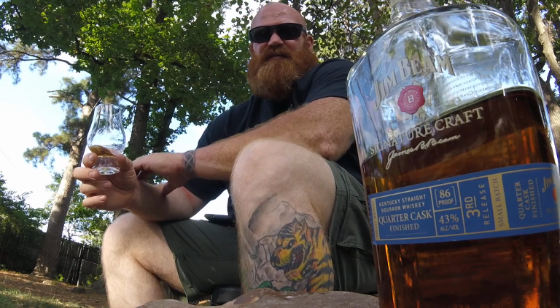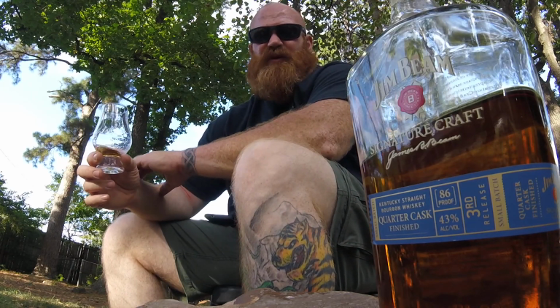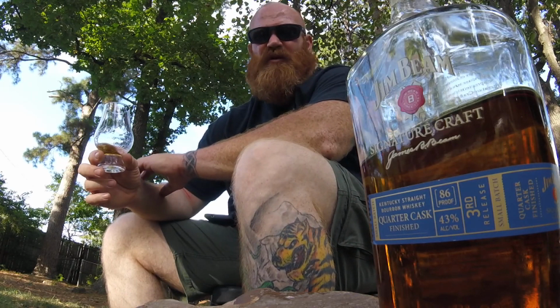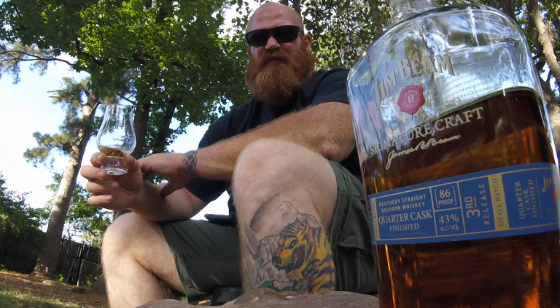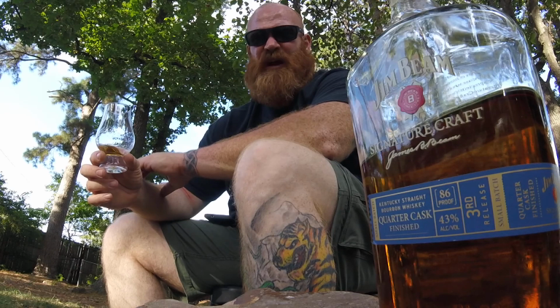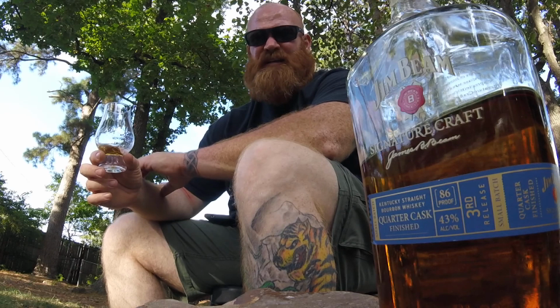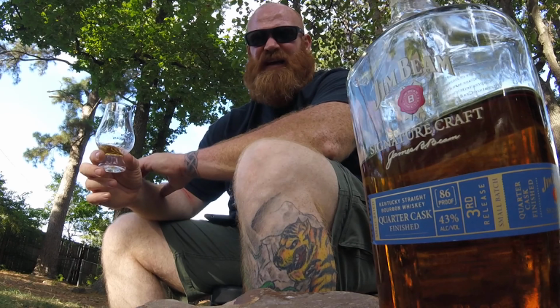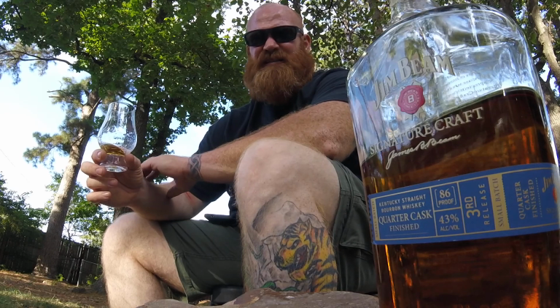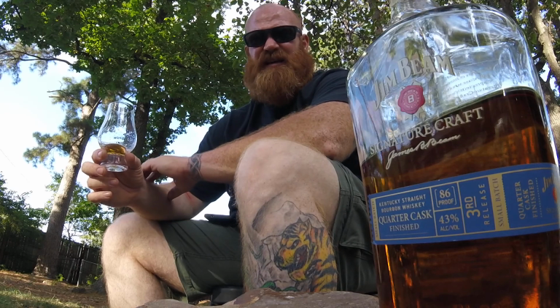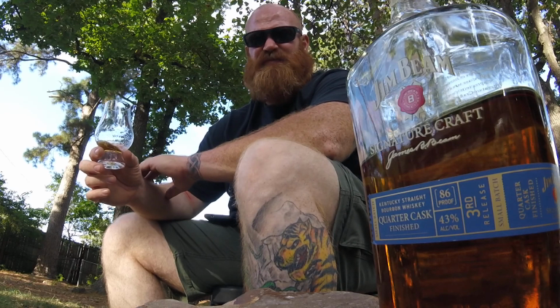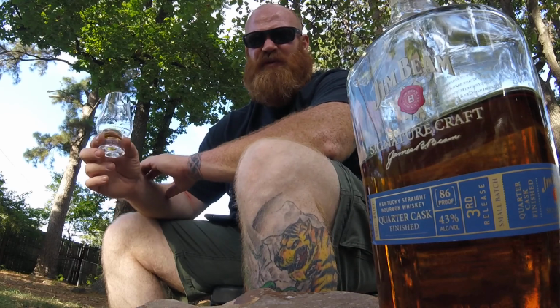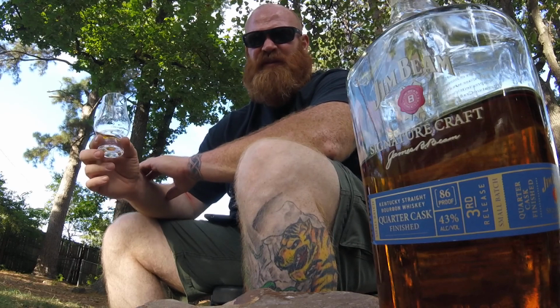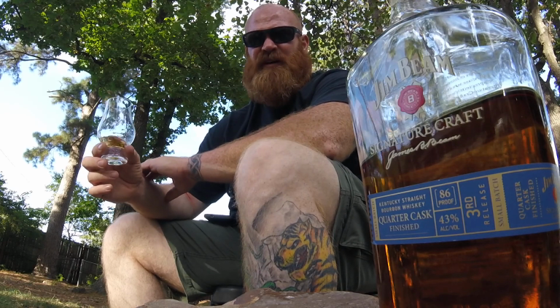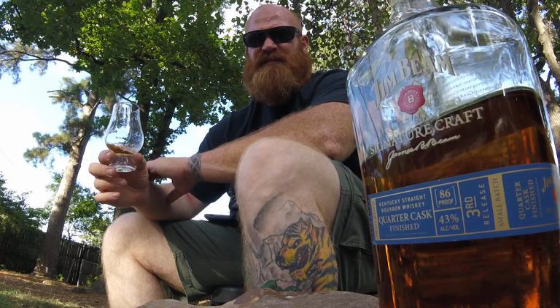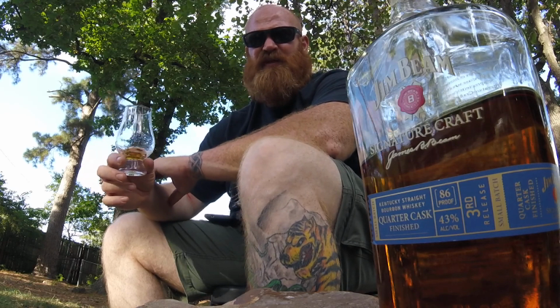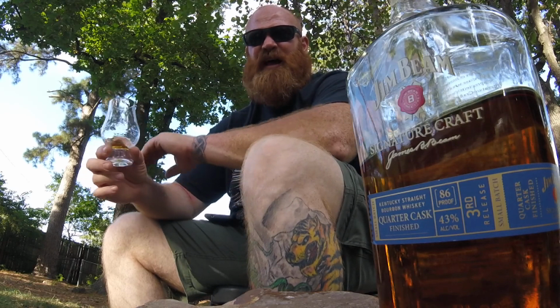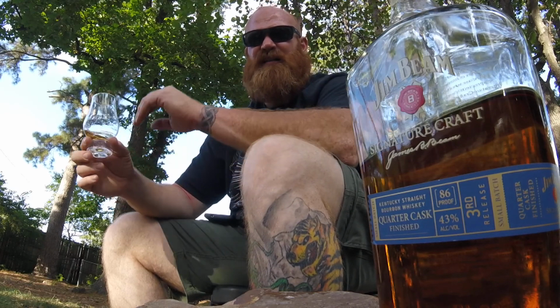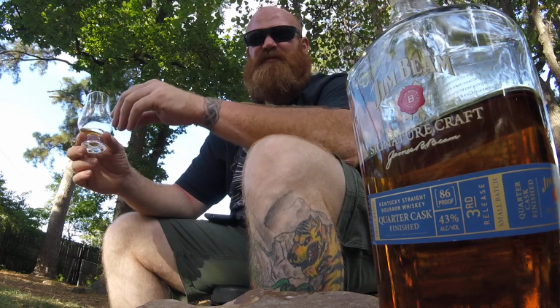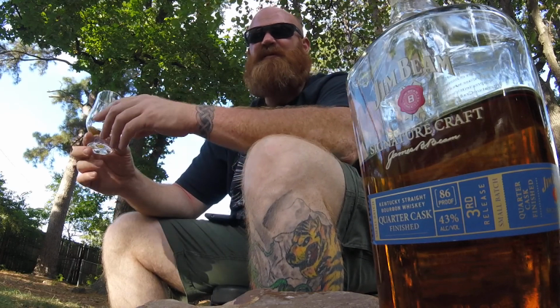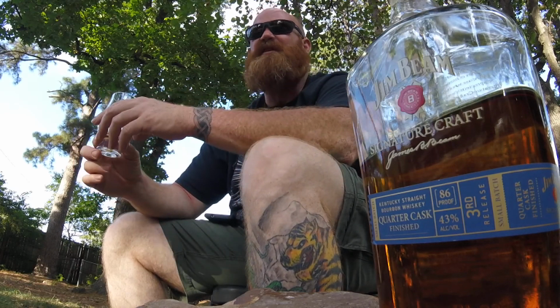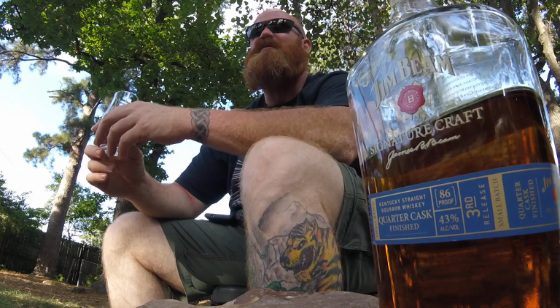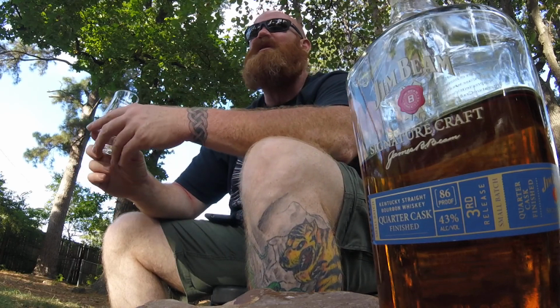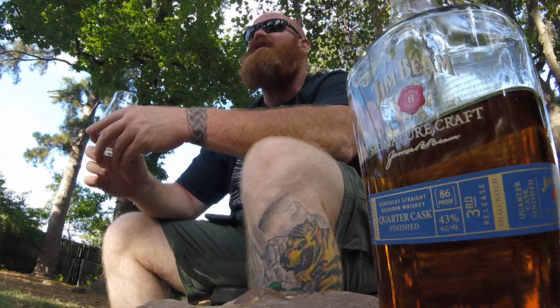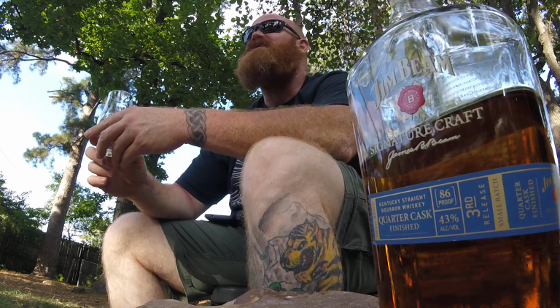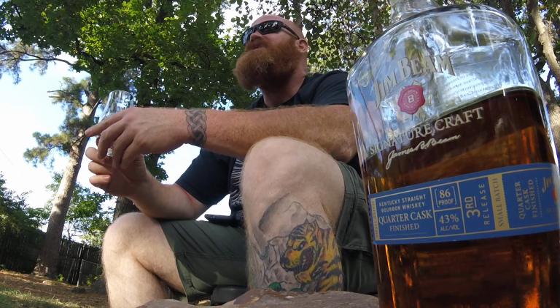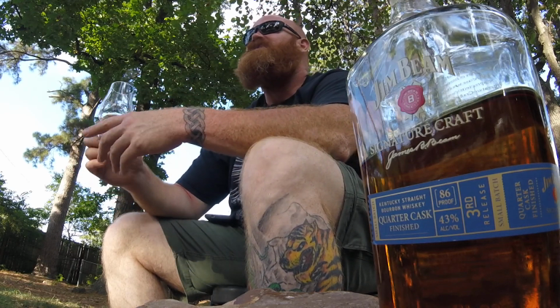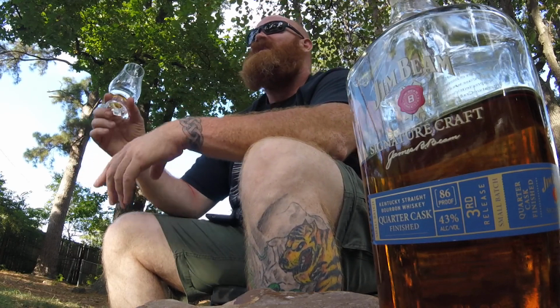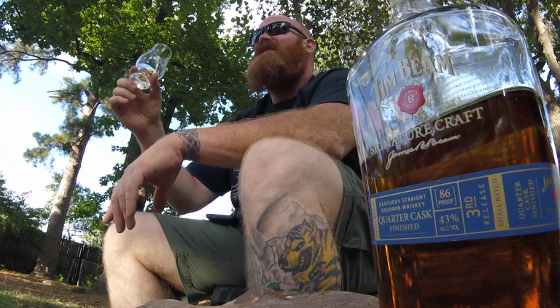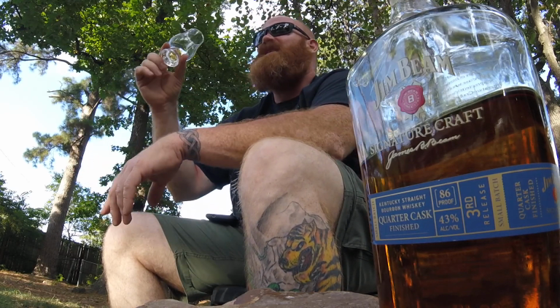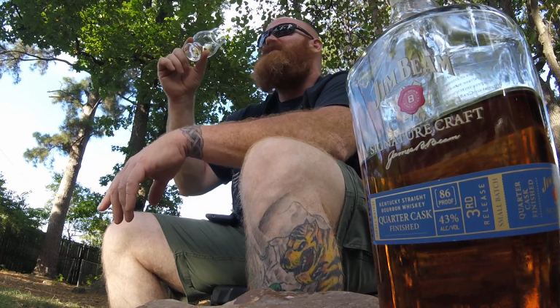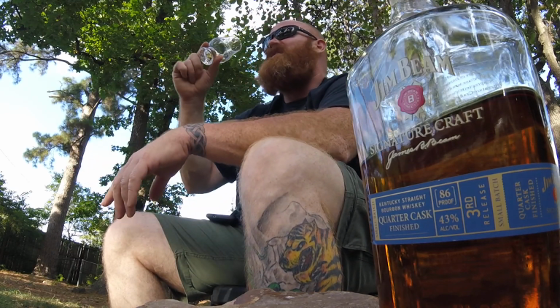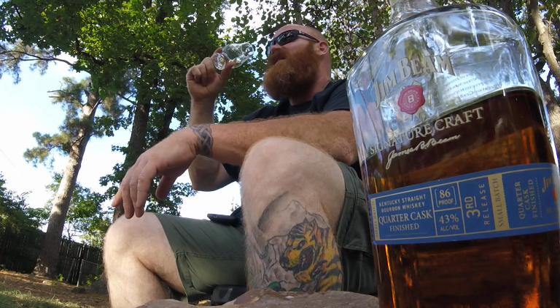I might get Gene over here one night and we'll record a blind taste test between this, the black label, and the Double Oak. I think that'd be fun.